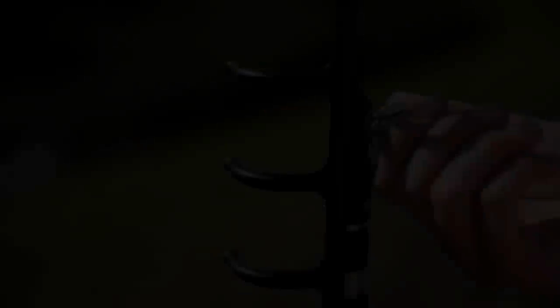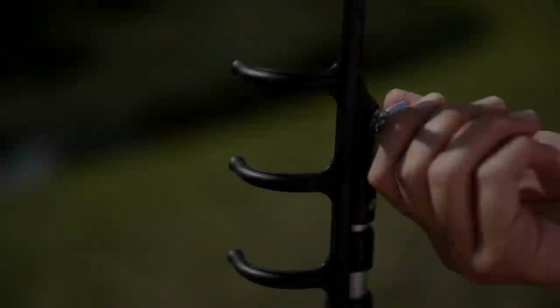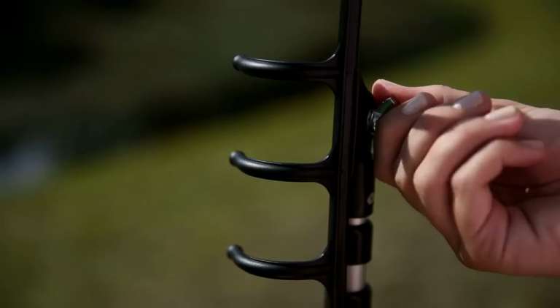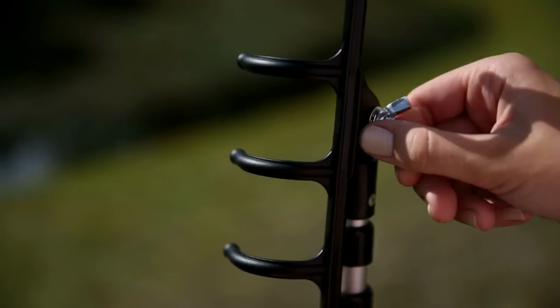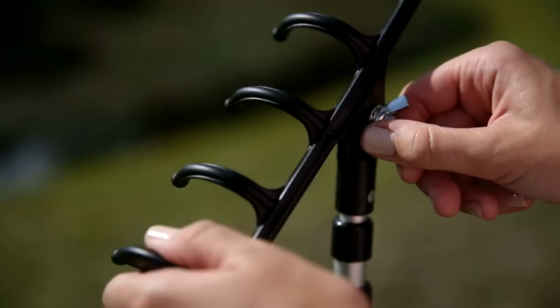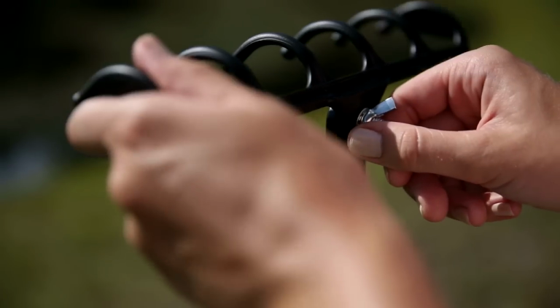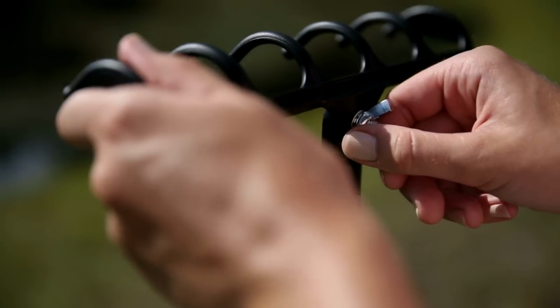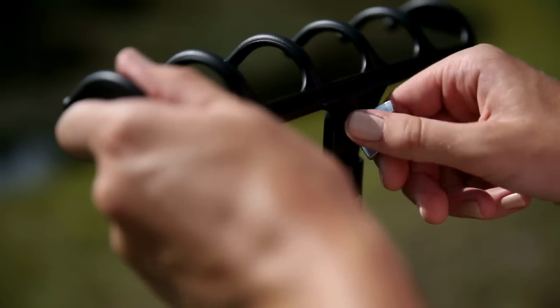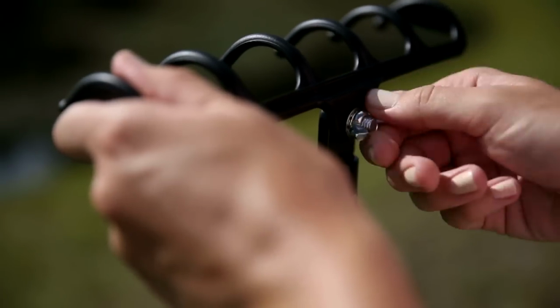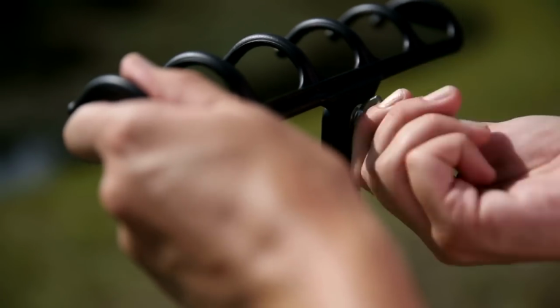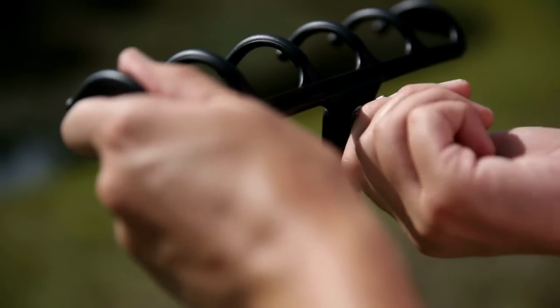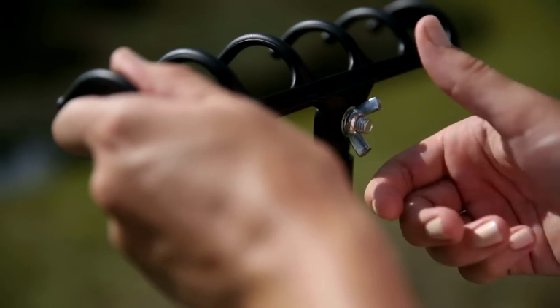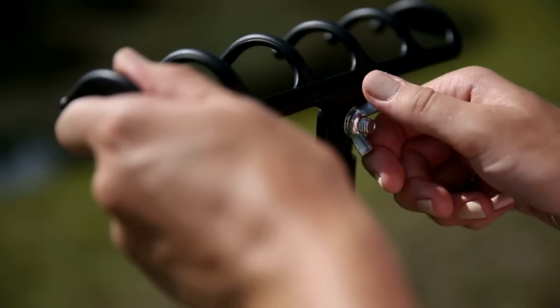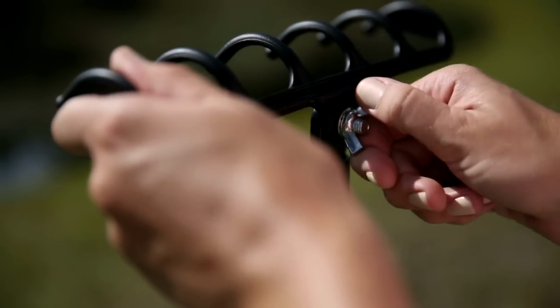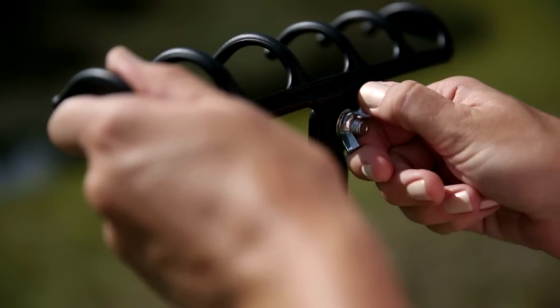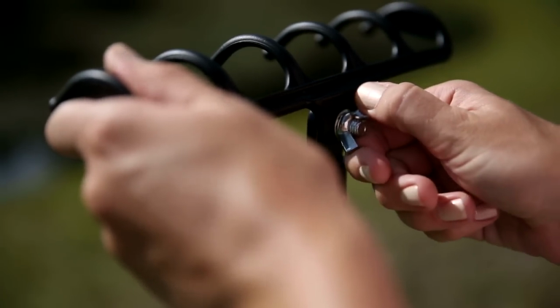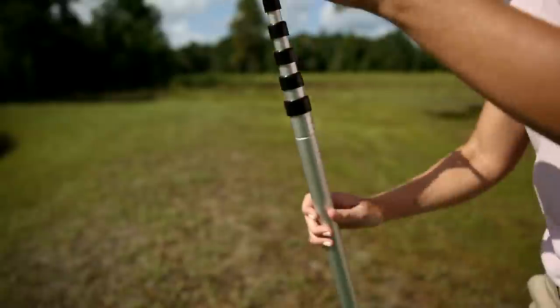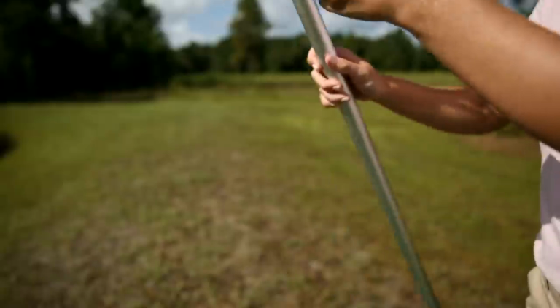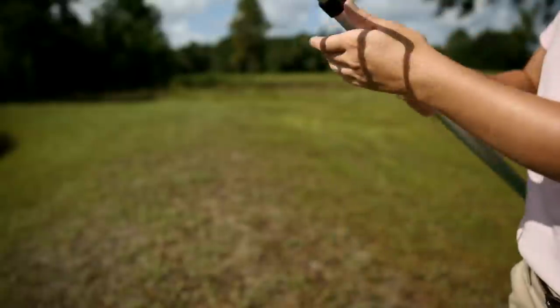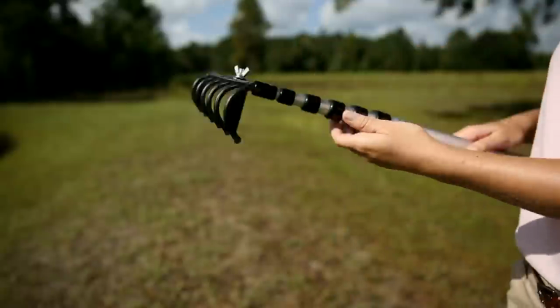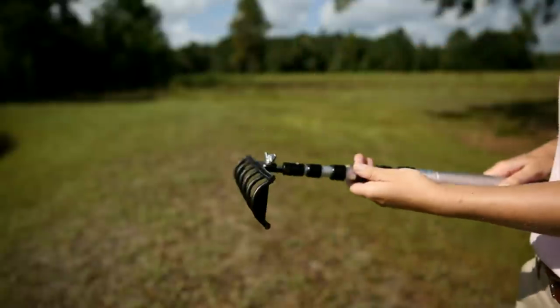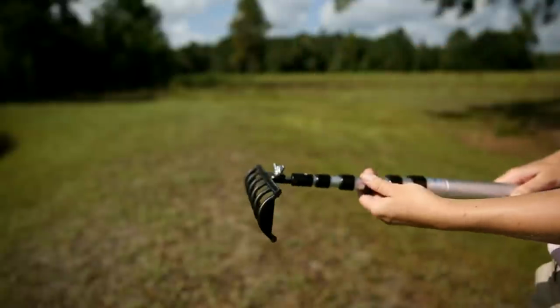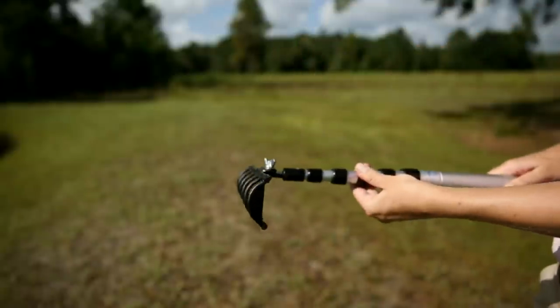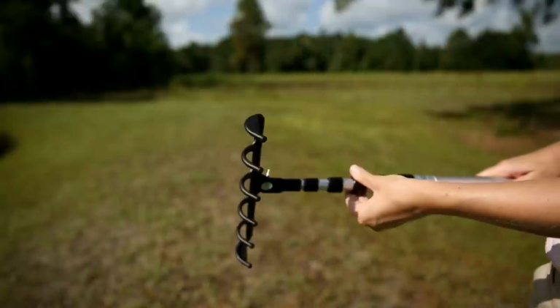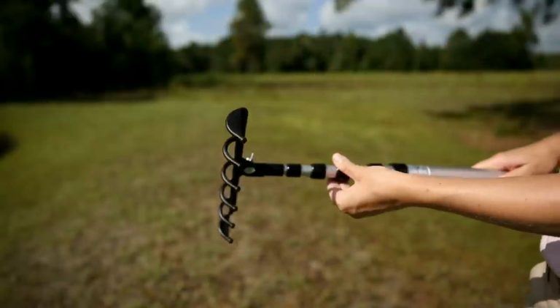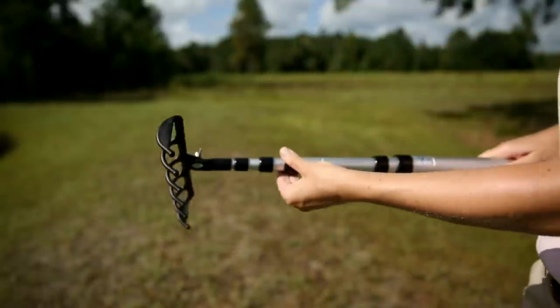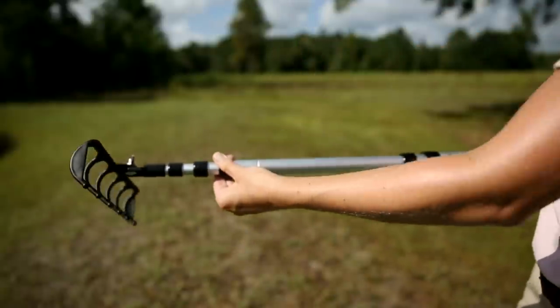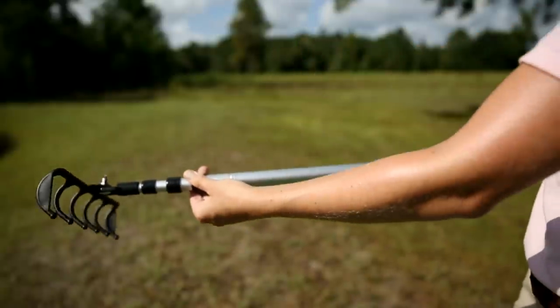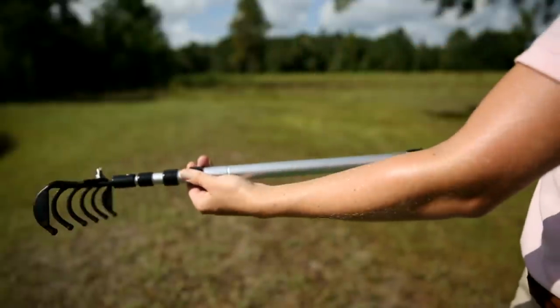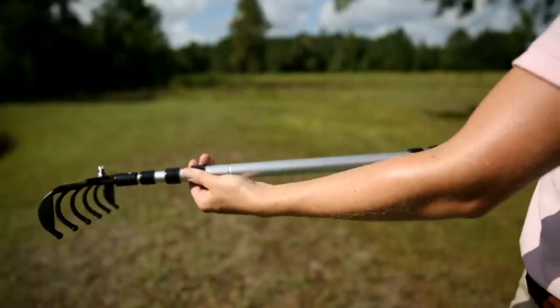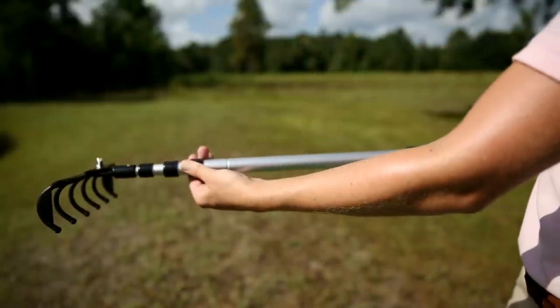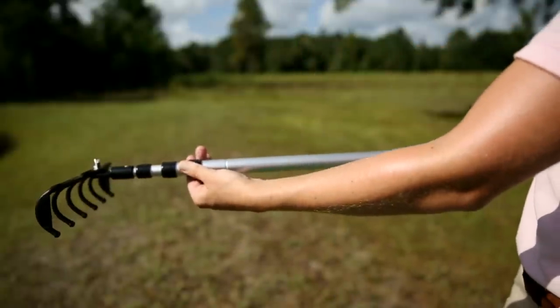Twist the wing nut open and the retriever becomes a rake. A quarter turn locks and unlocks each section.